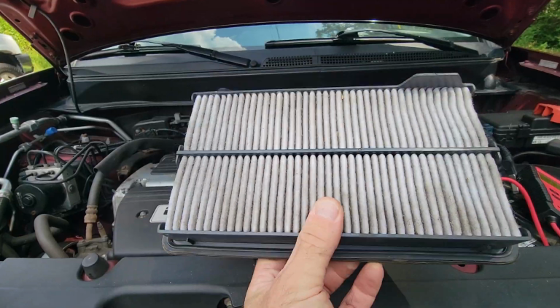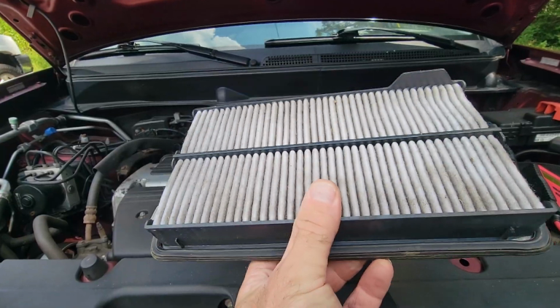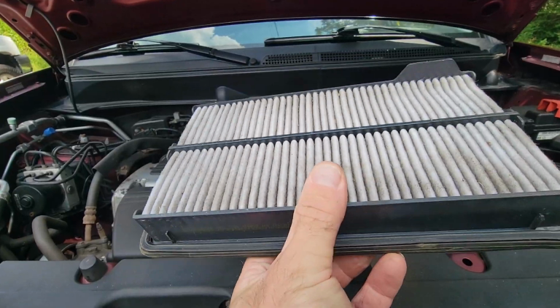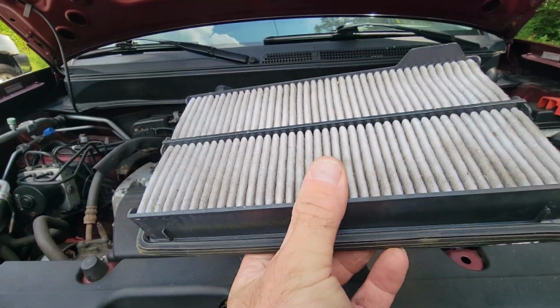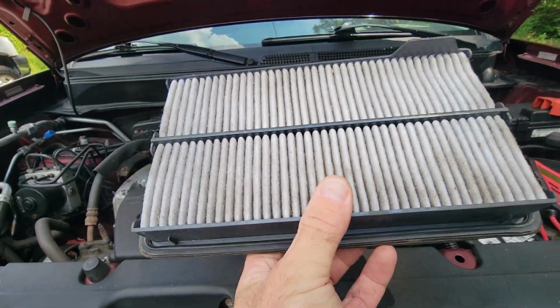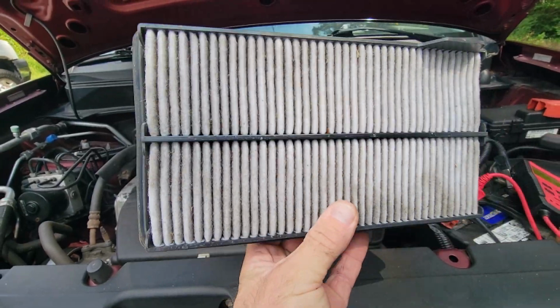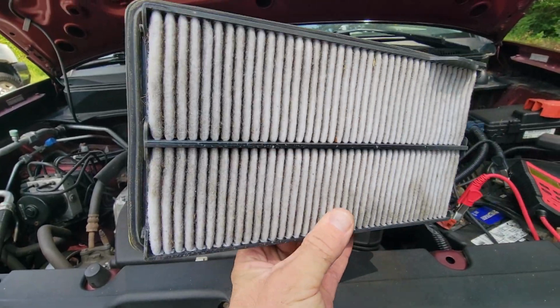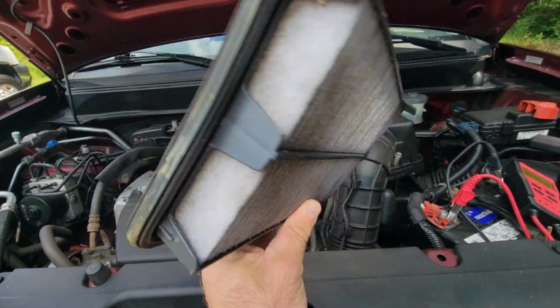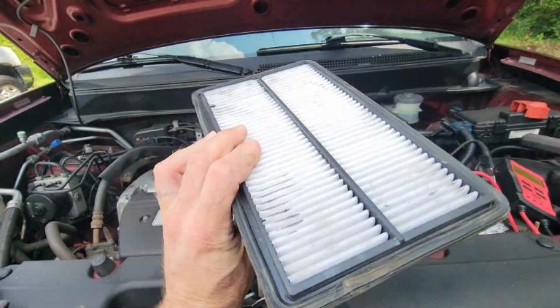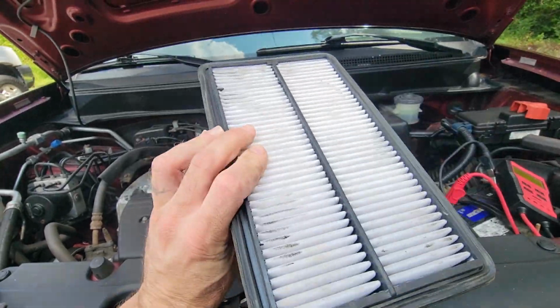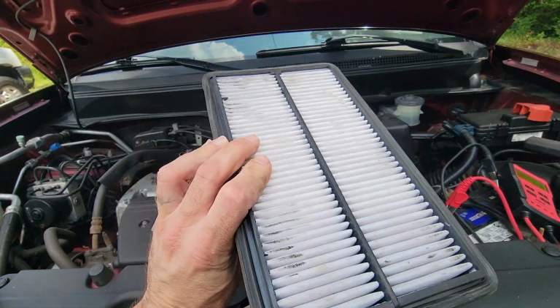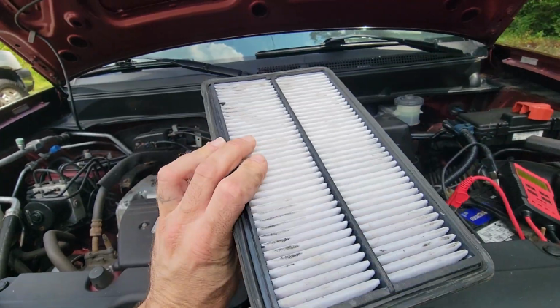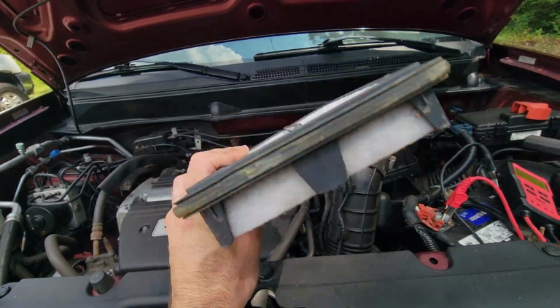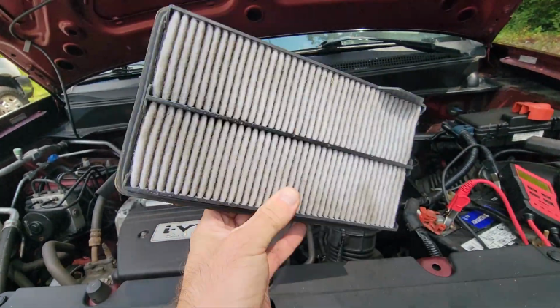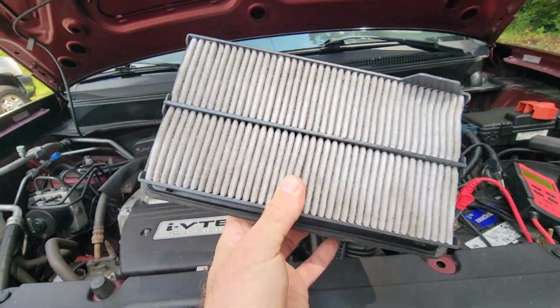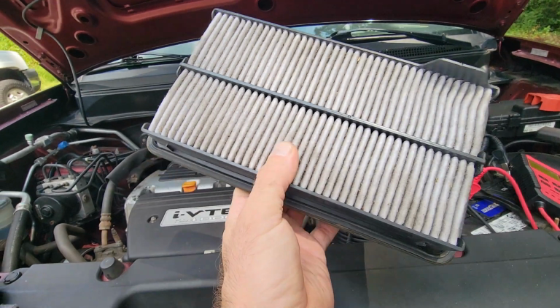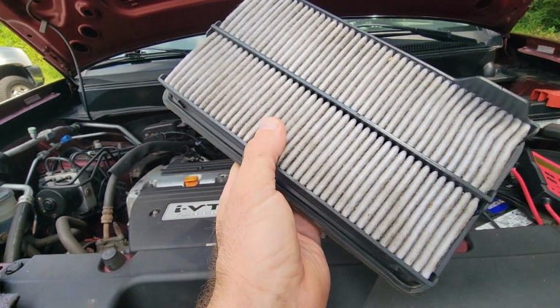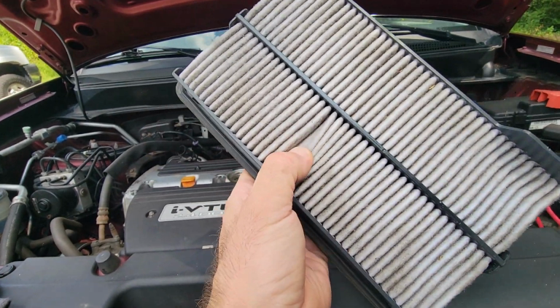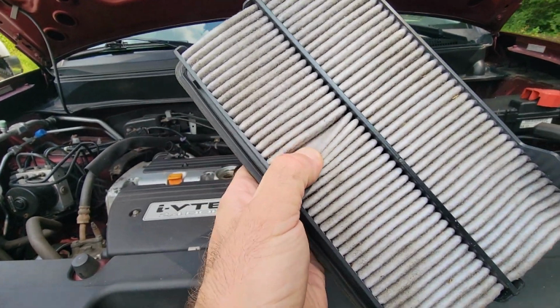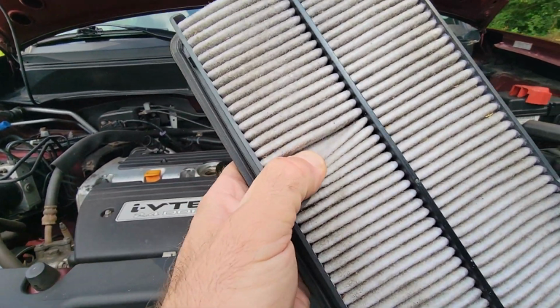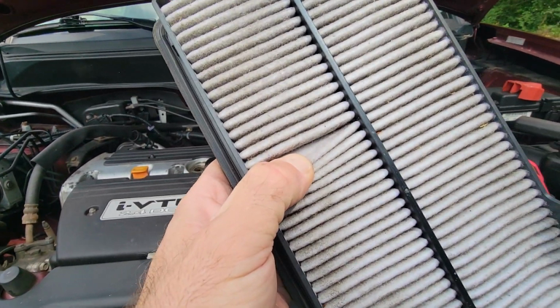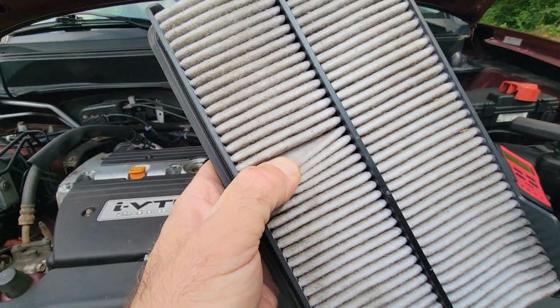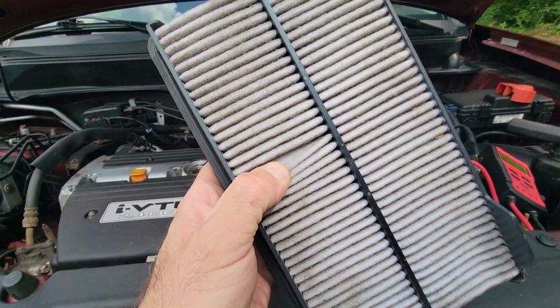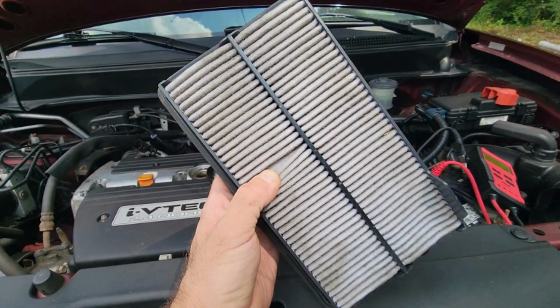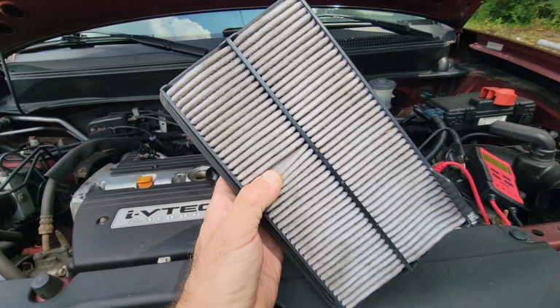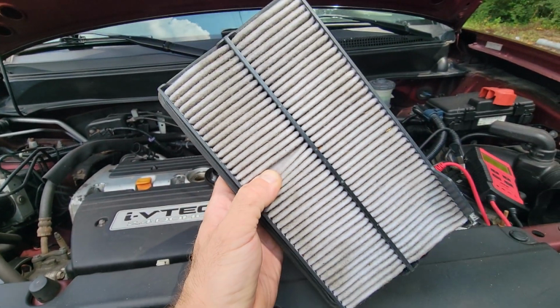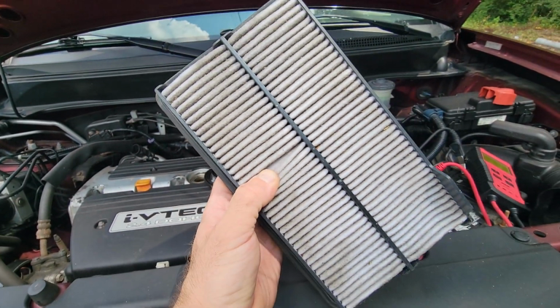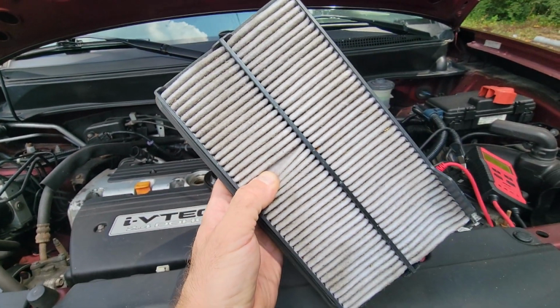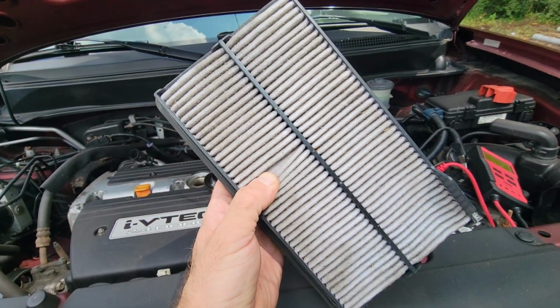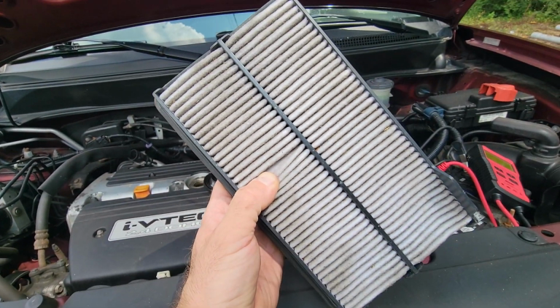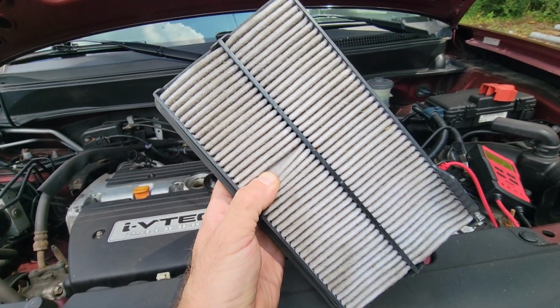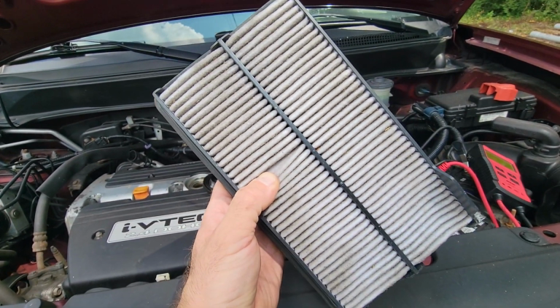There's the air filter. It is a little older but still usable.